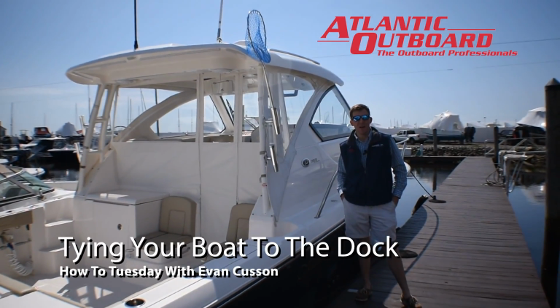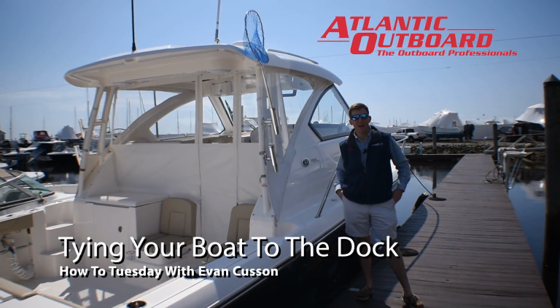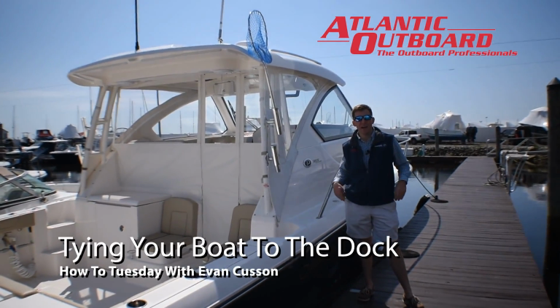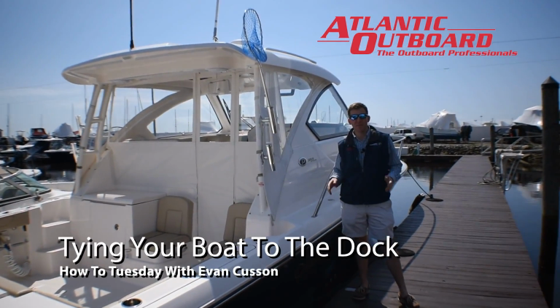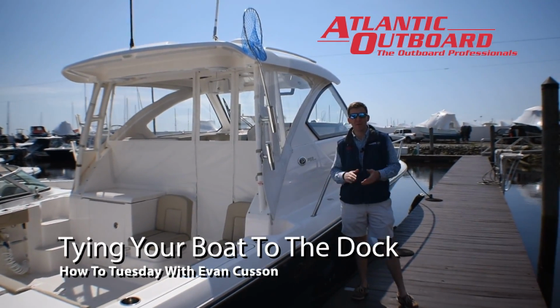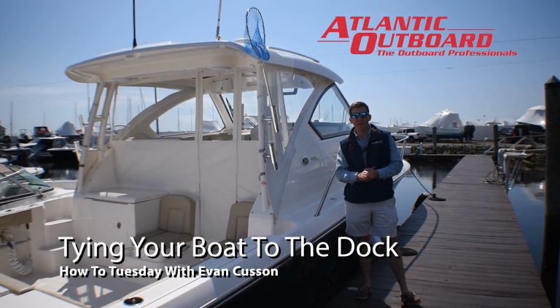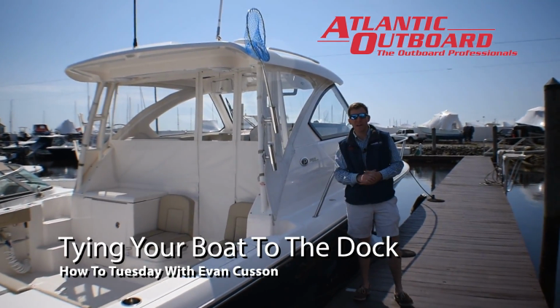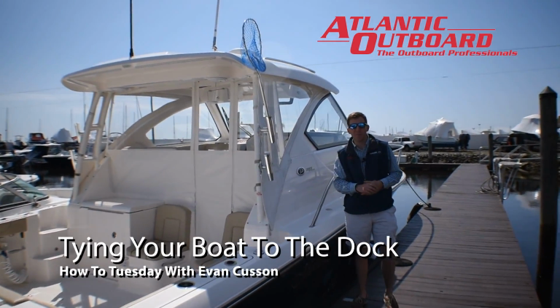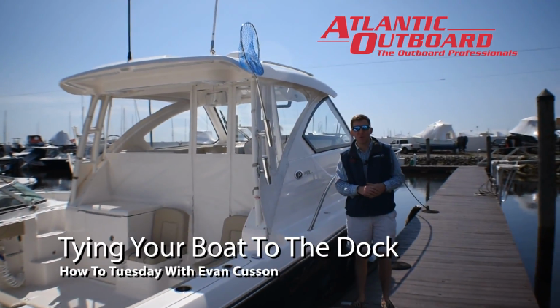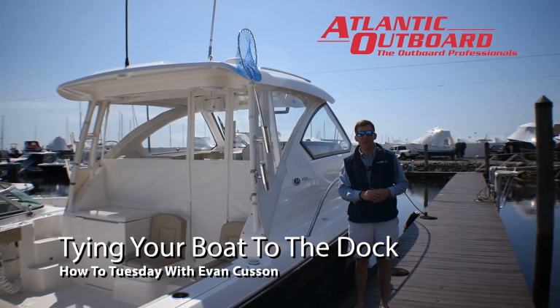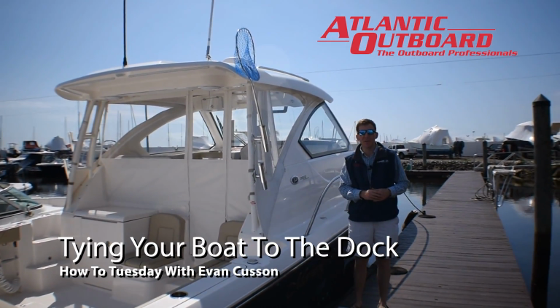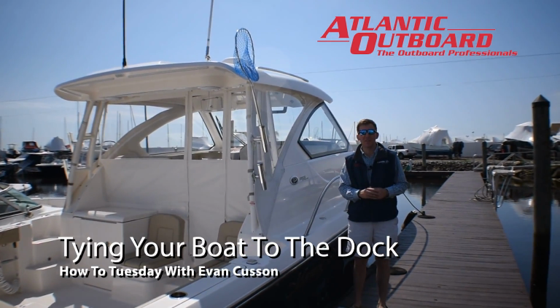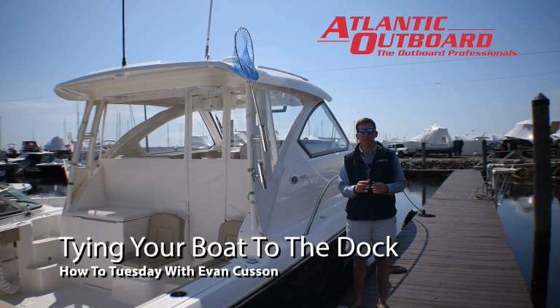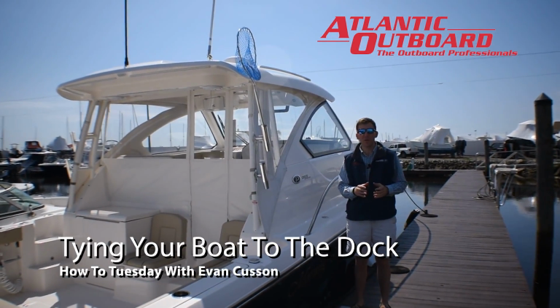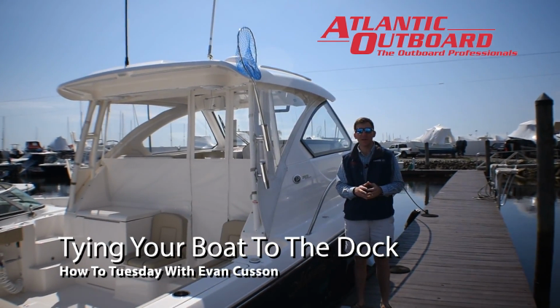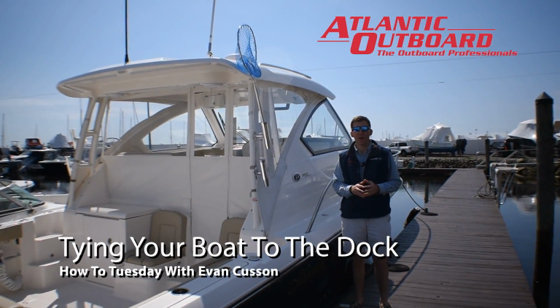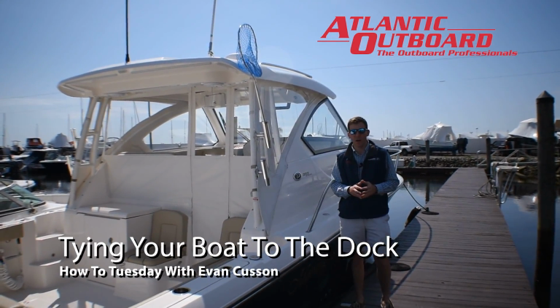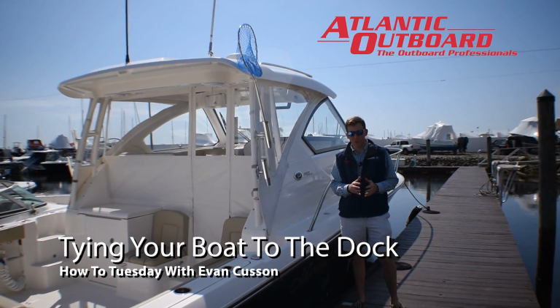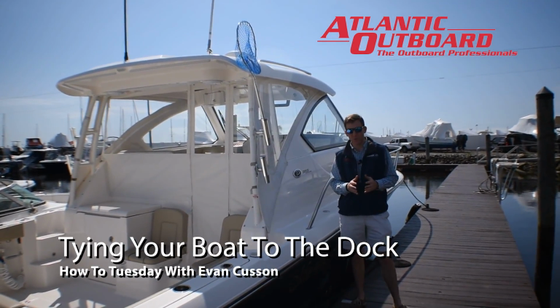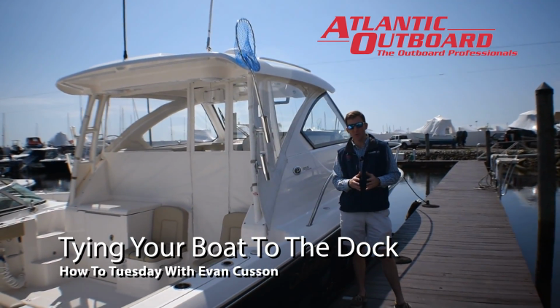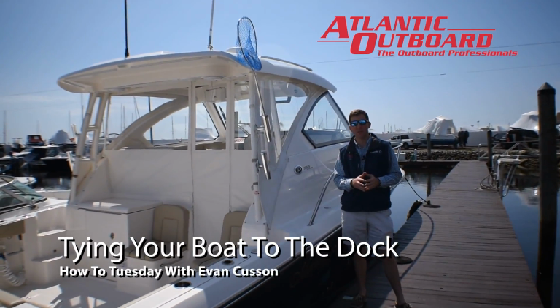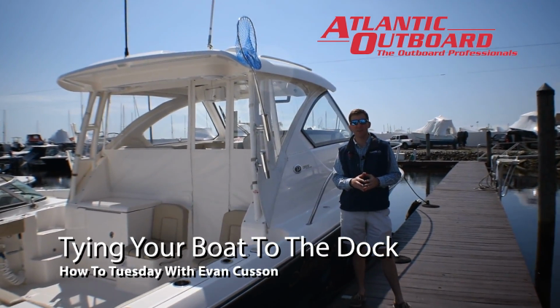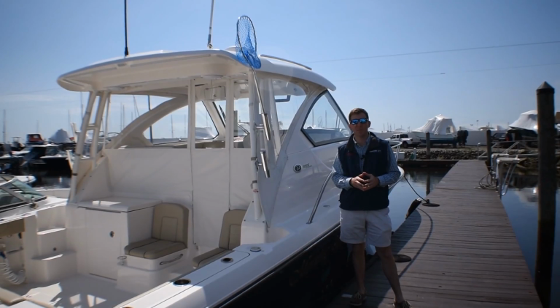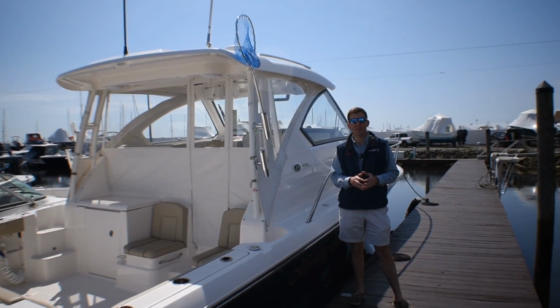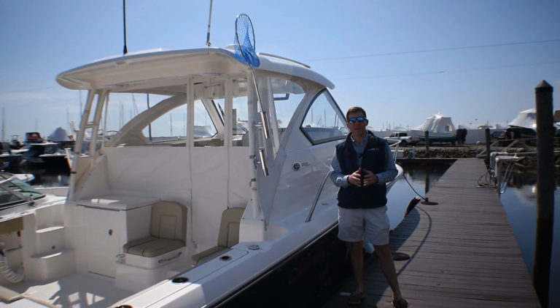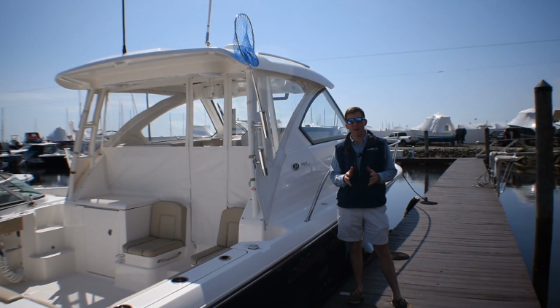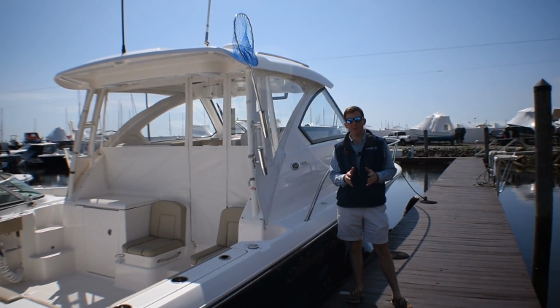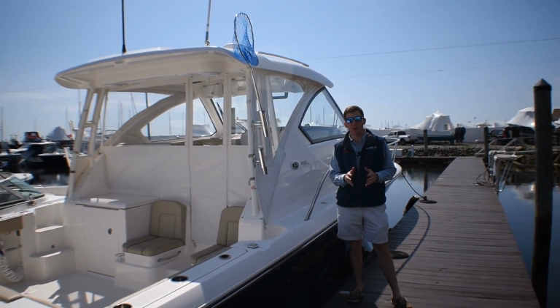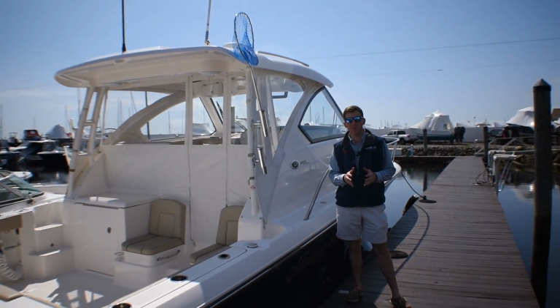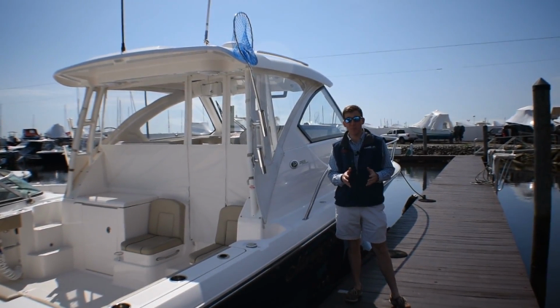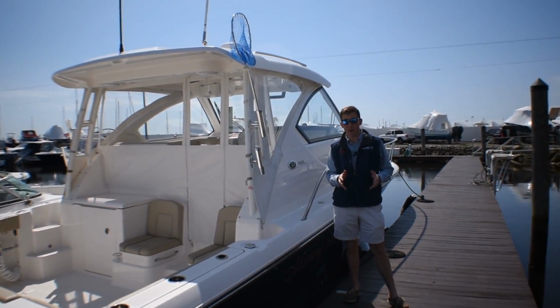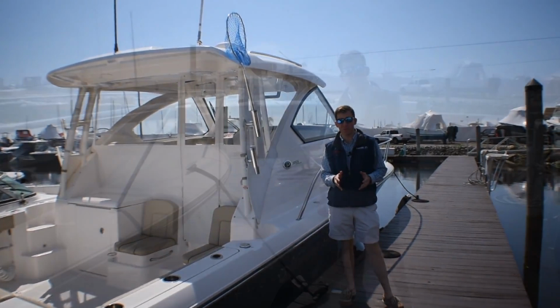Hi, Evan from Atlantic Outboard here. This week our How To Tuesday segment is going to be how to tie up your boat properly.